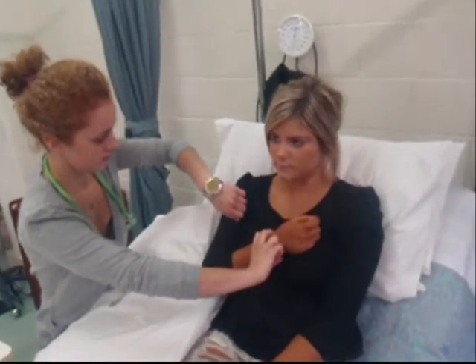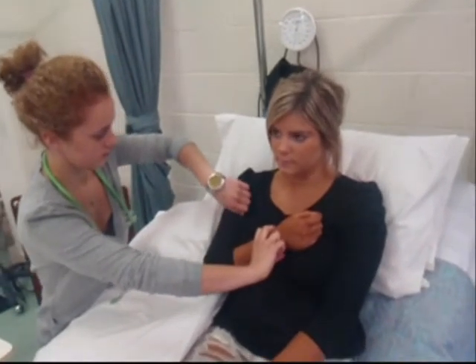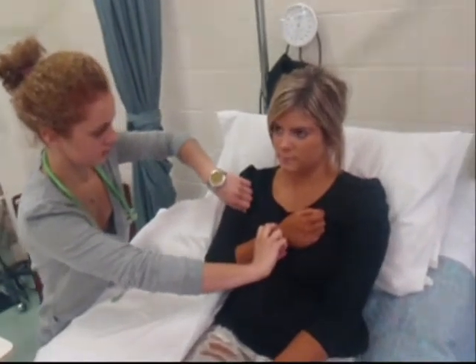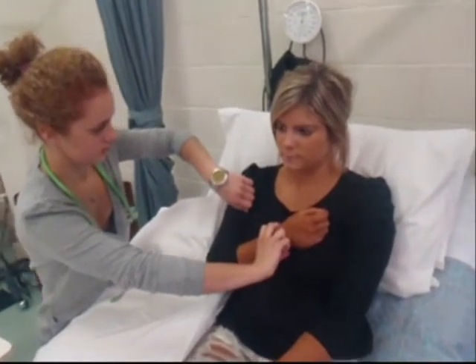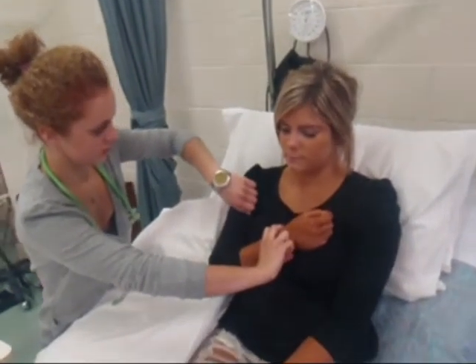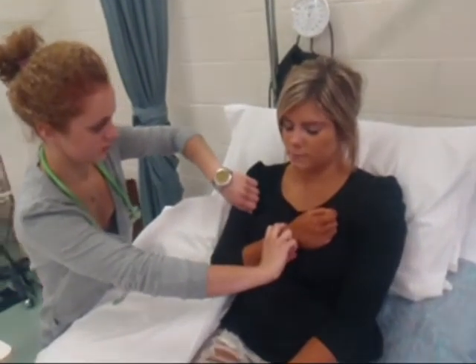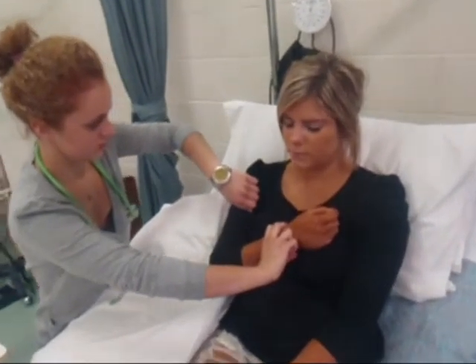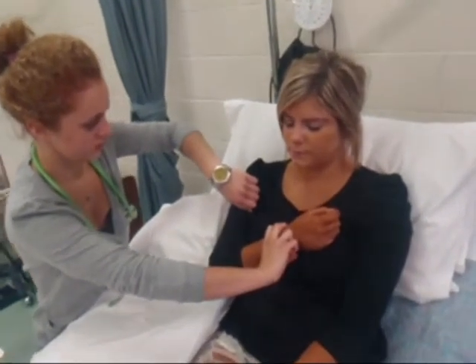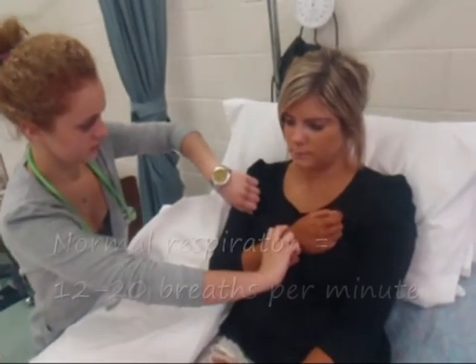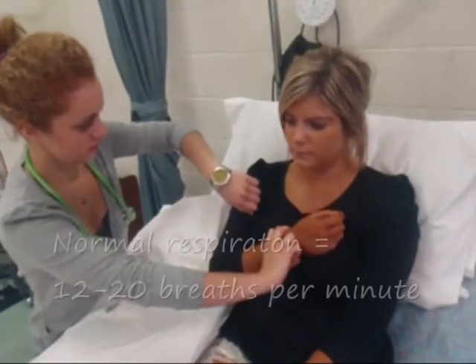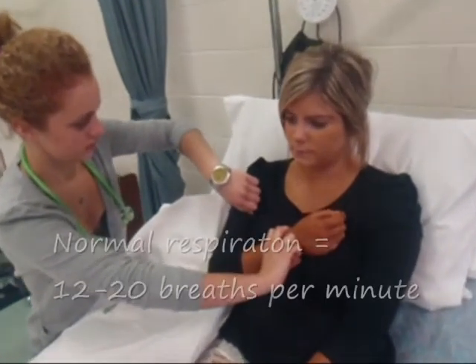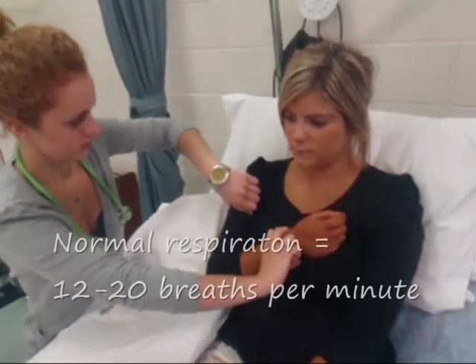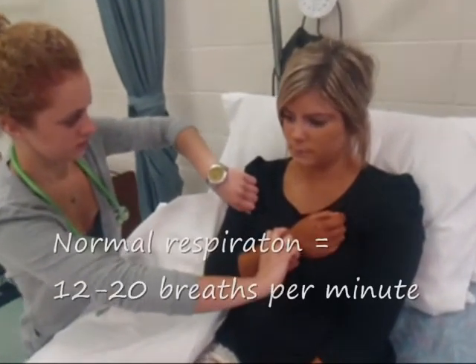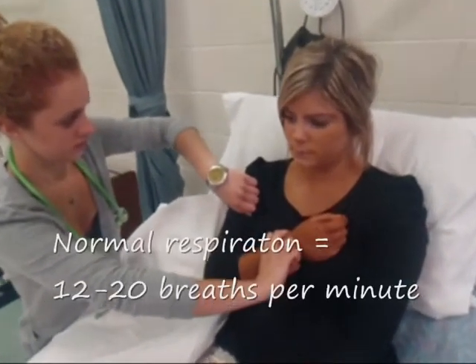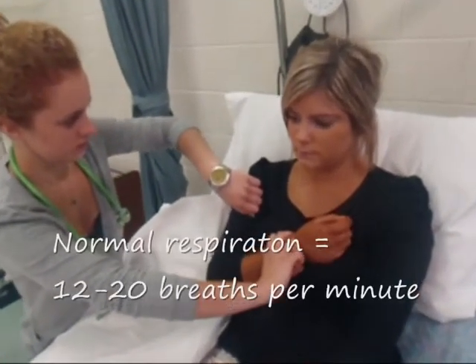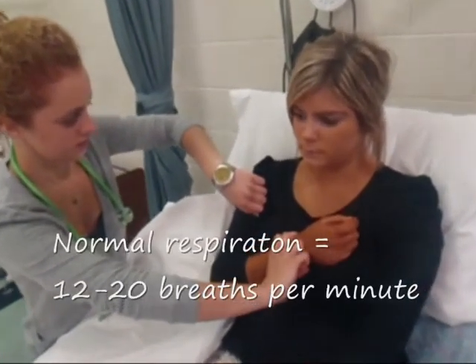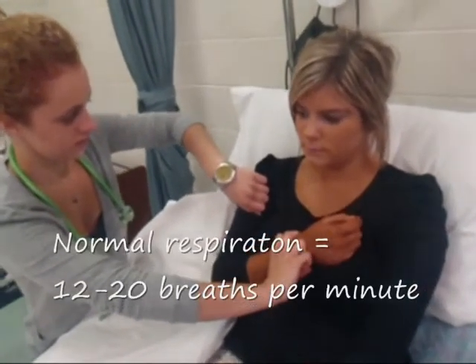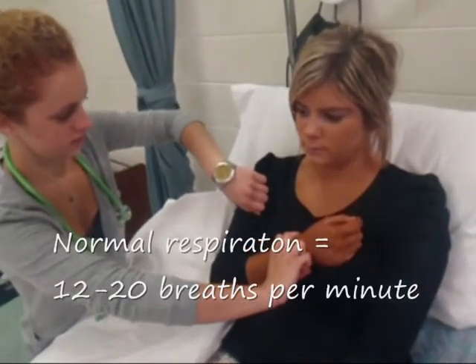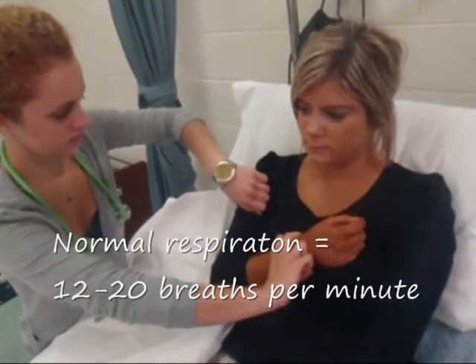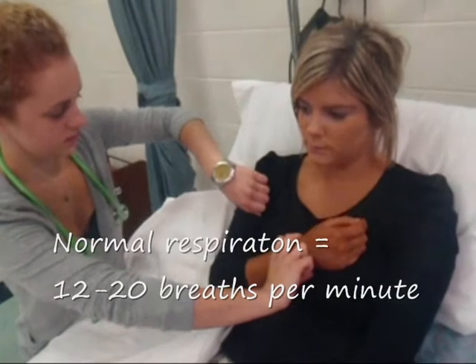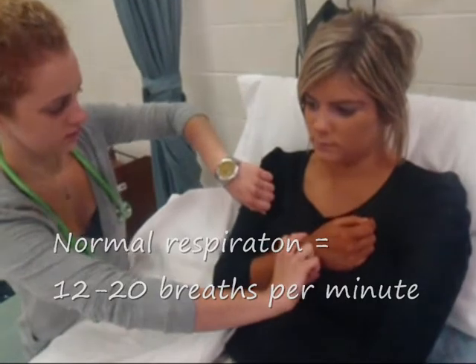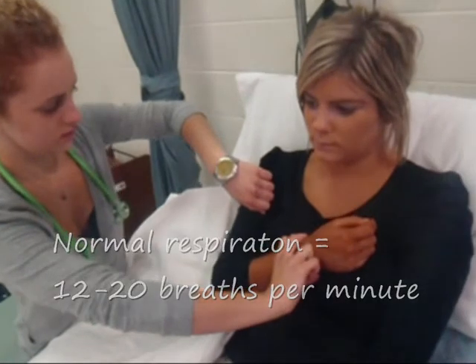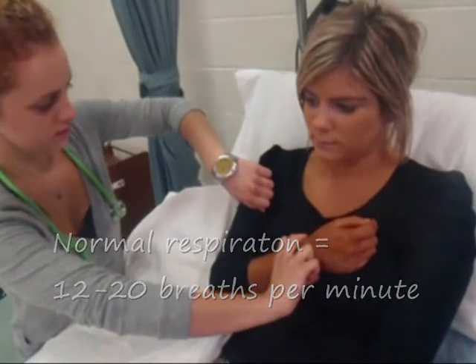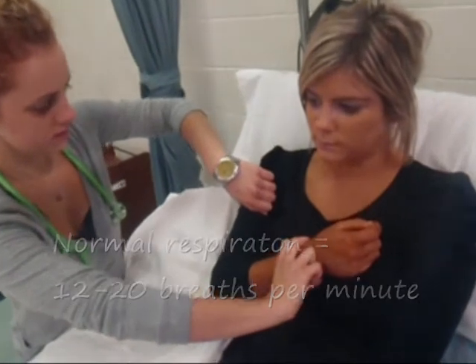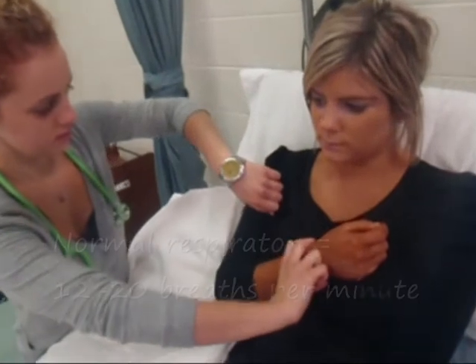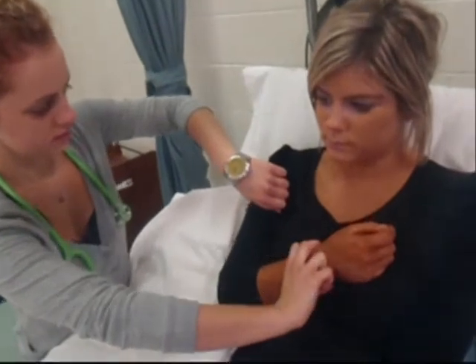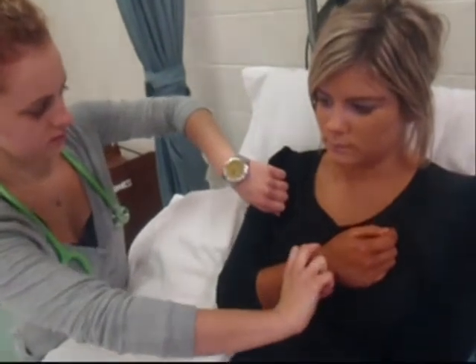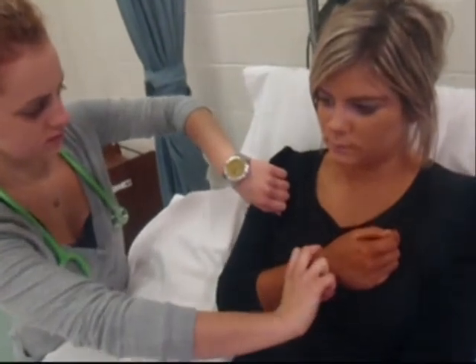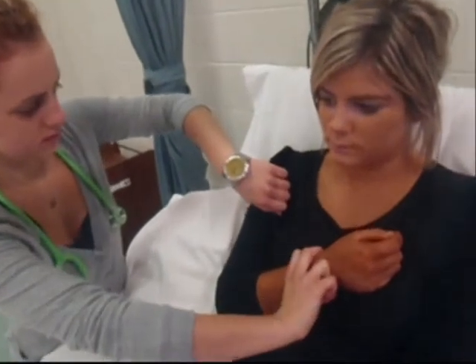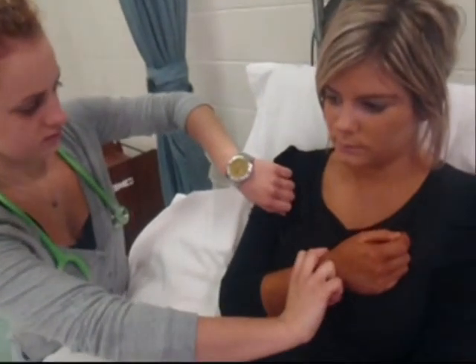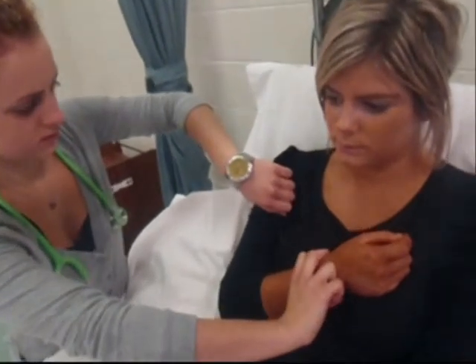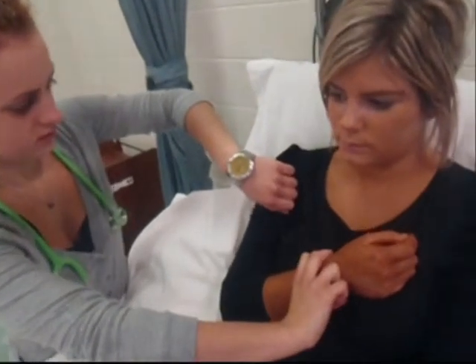Respiration can also be identified. Place the arm against the chest and feel for the rise and fall.